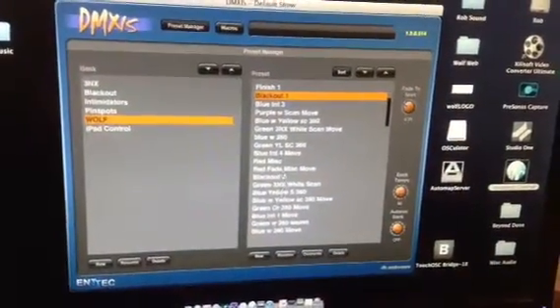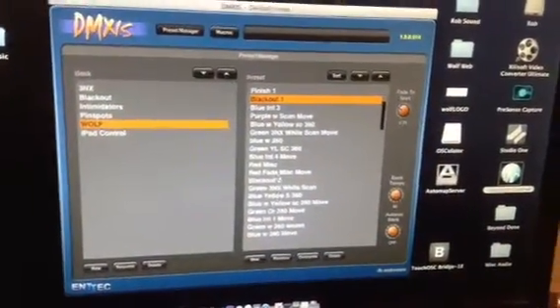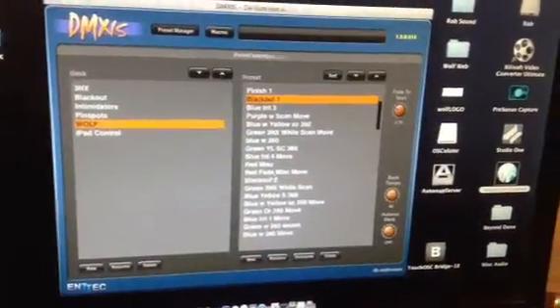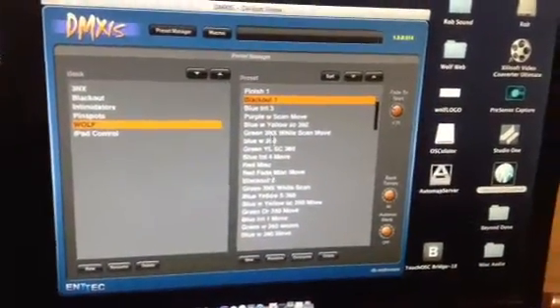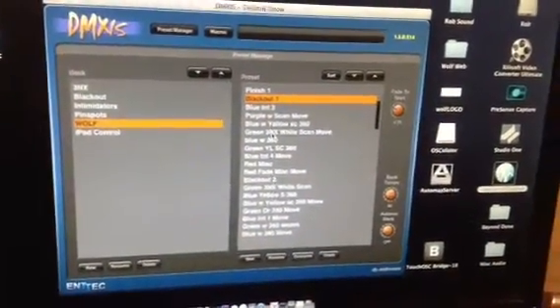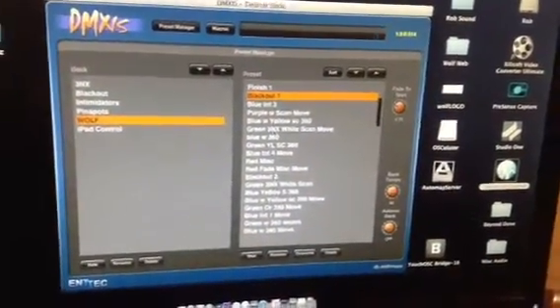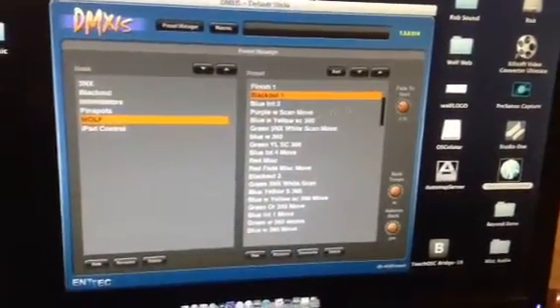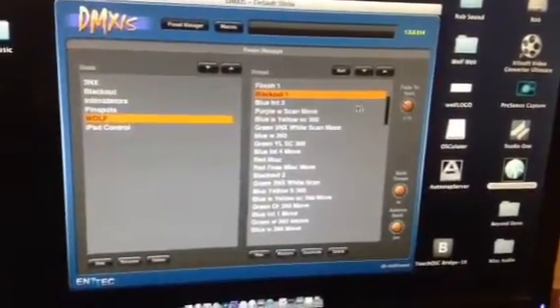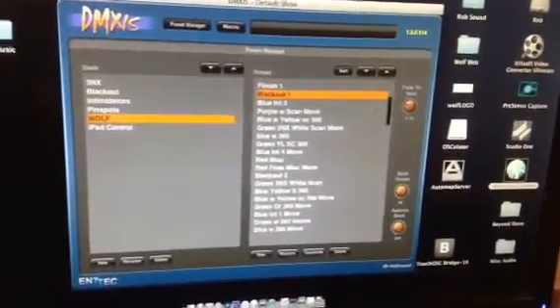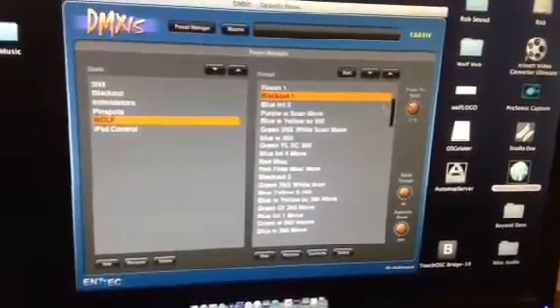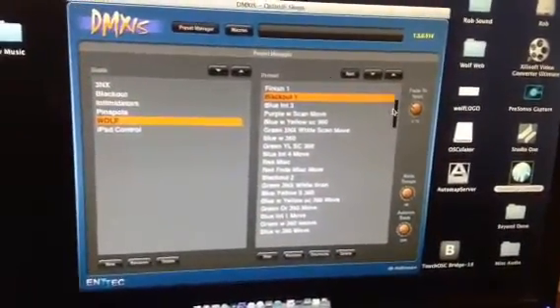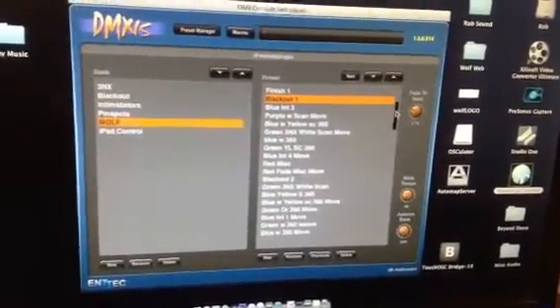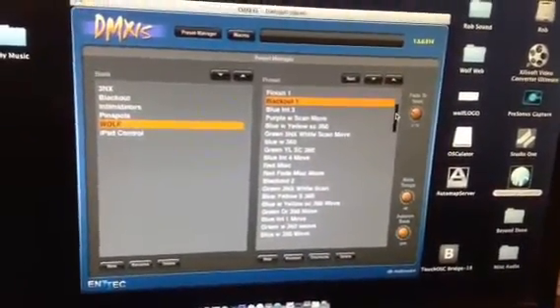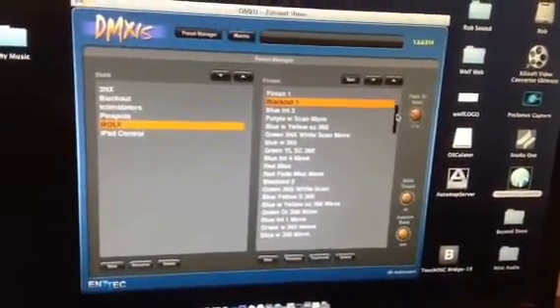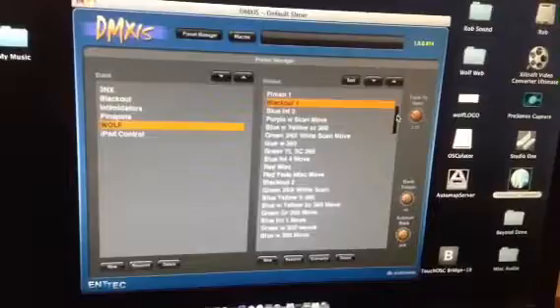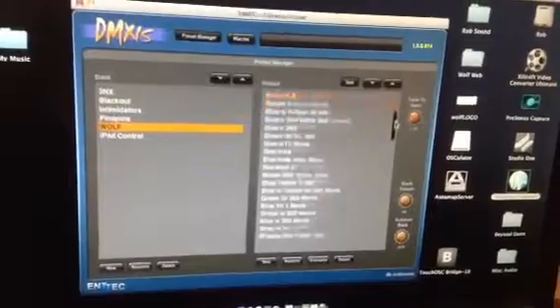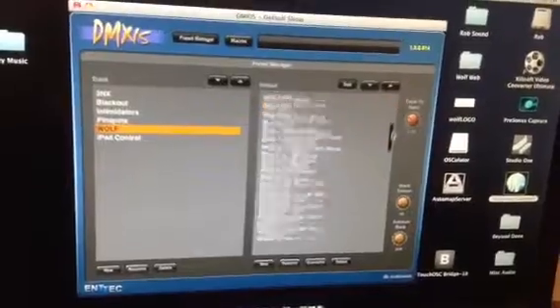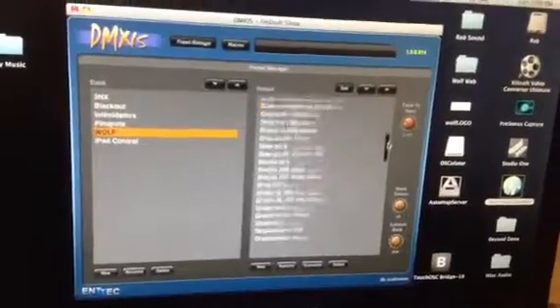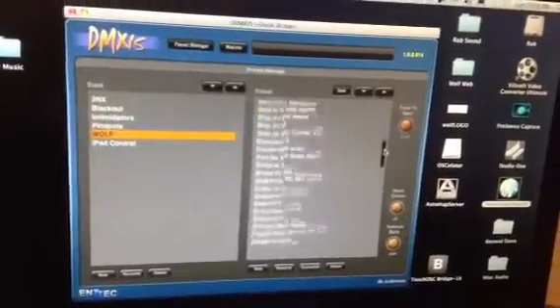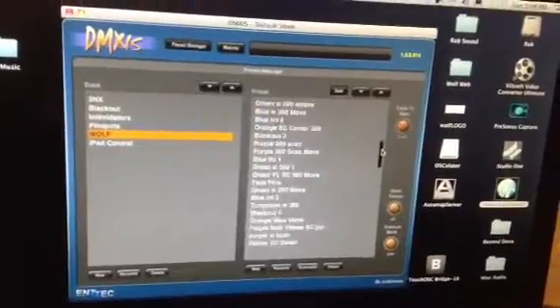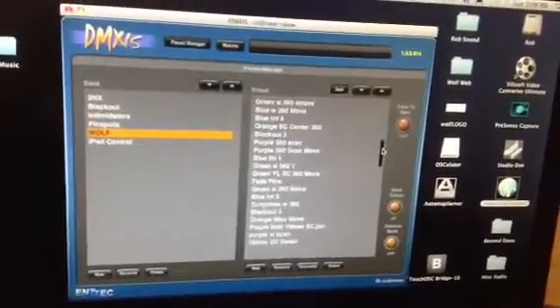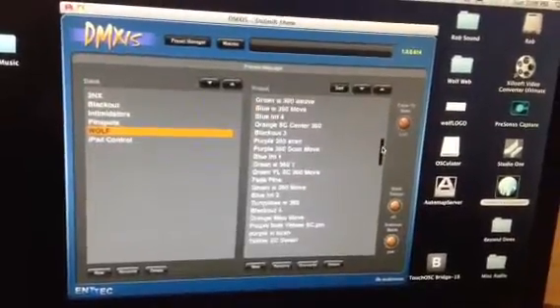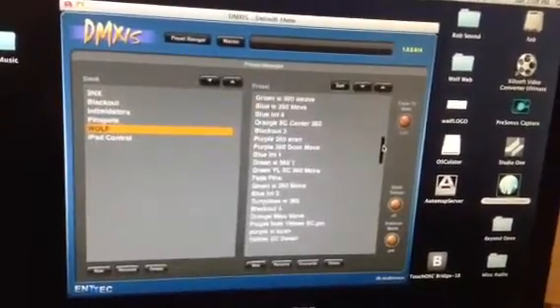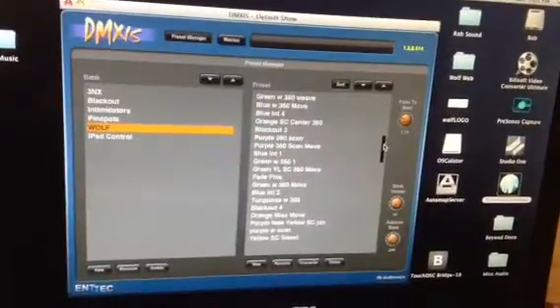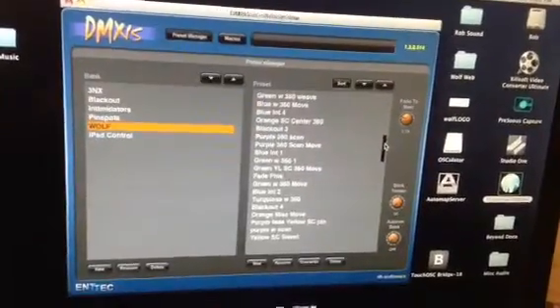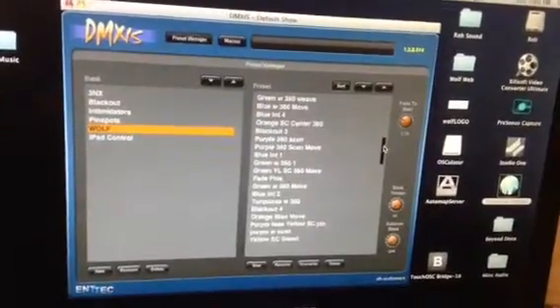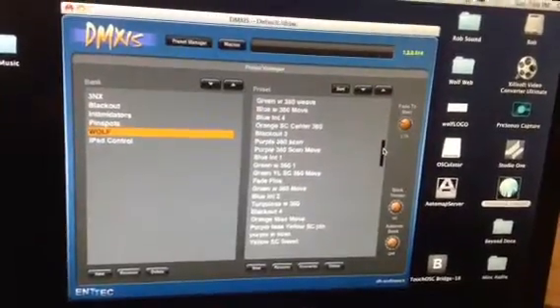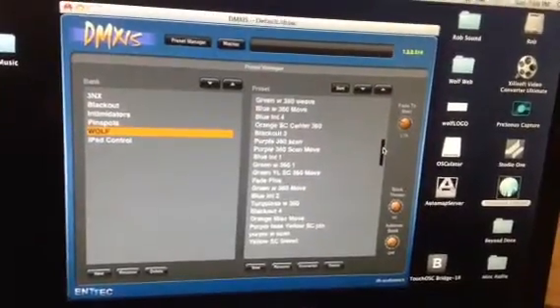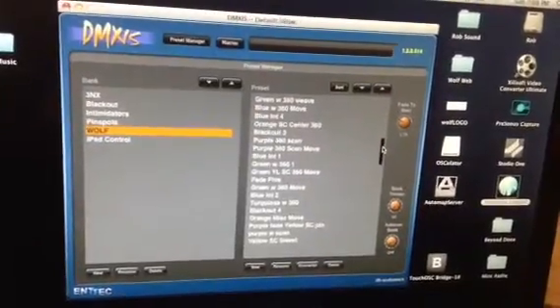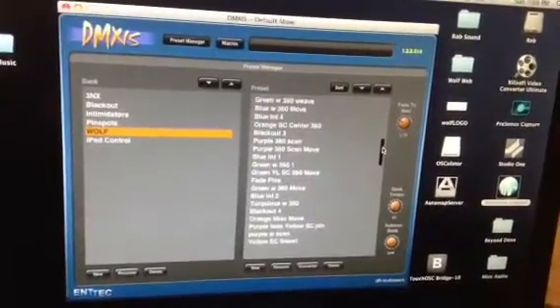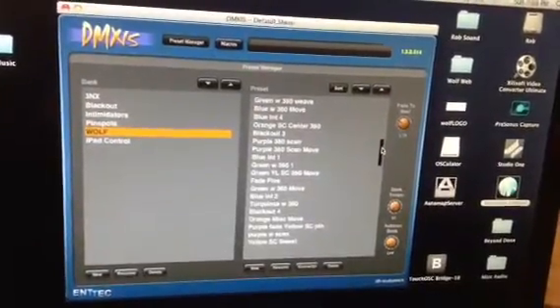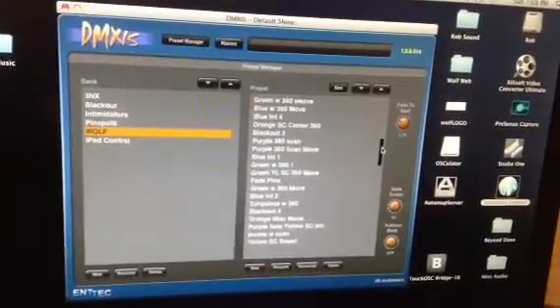So you can see there are ten different banks. Block out four.